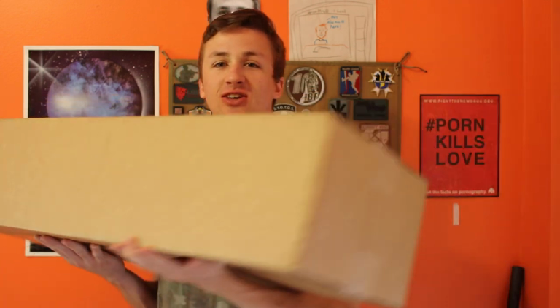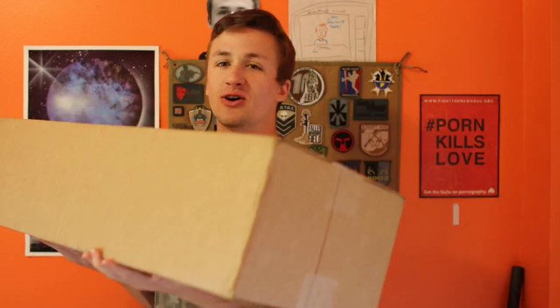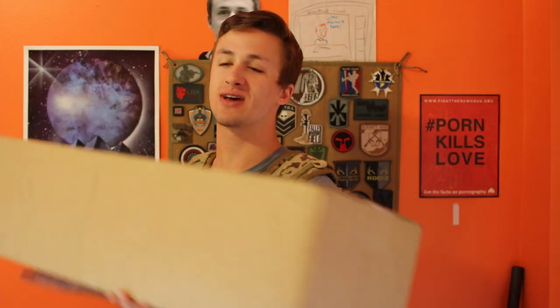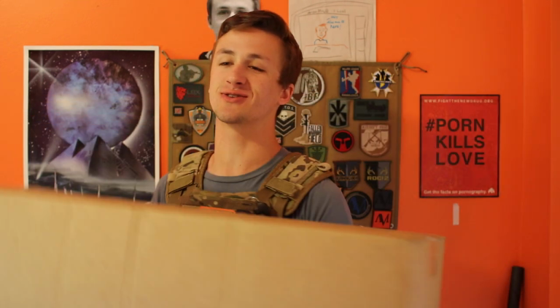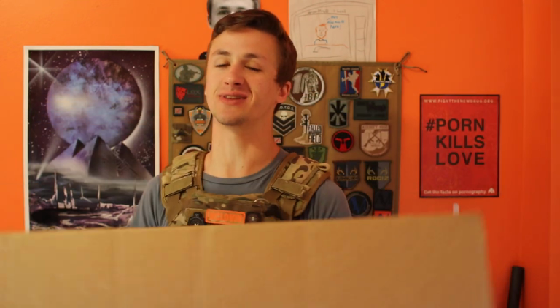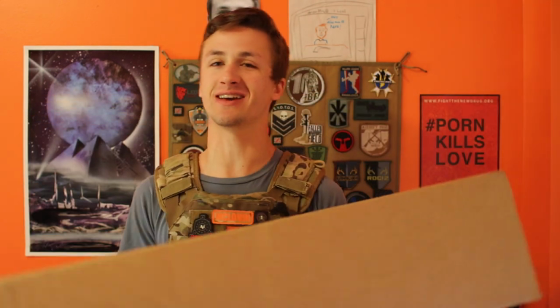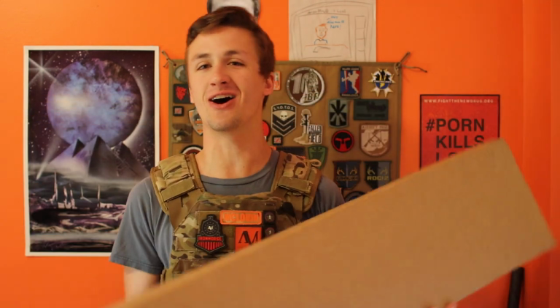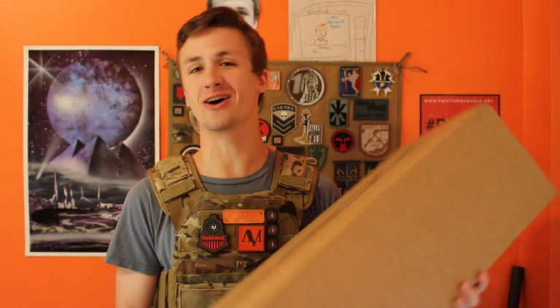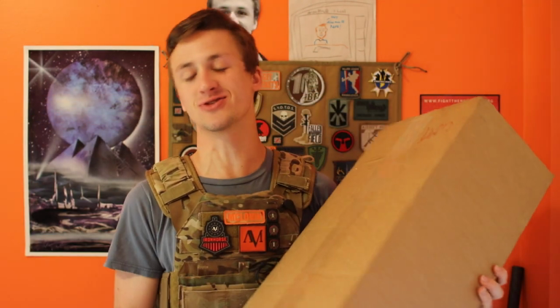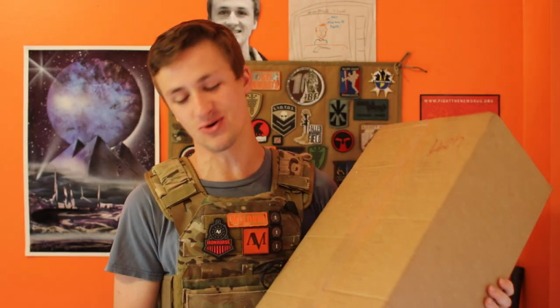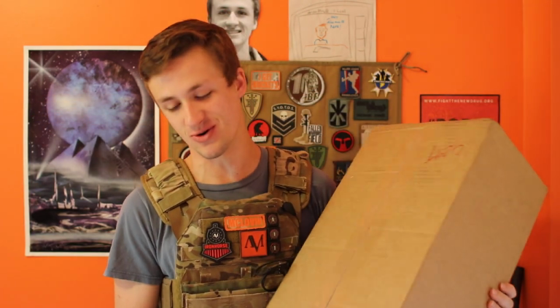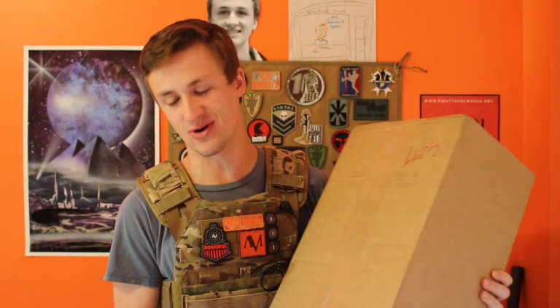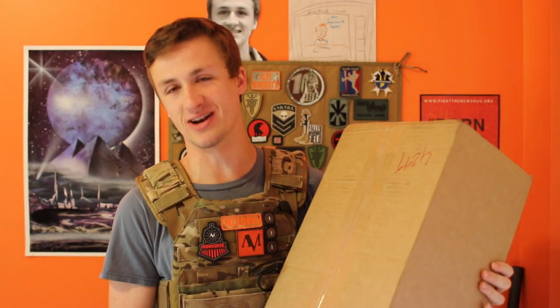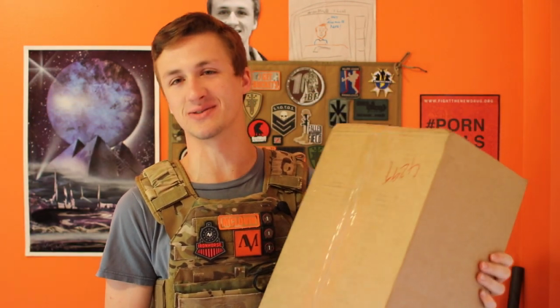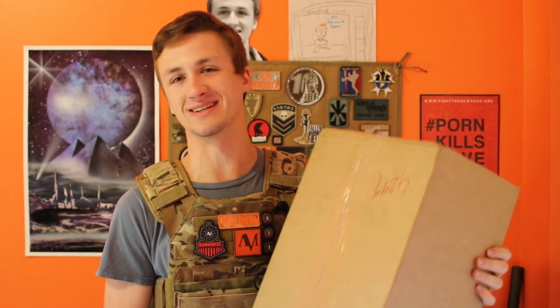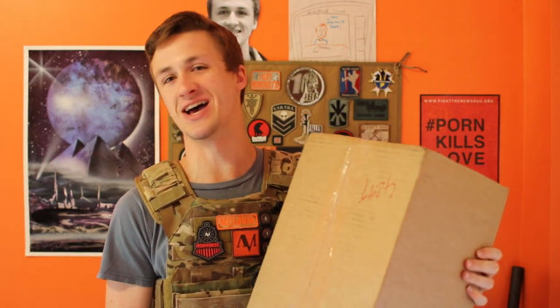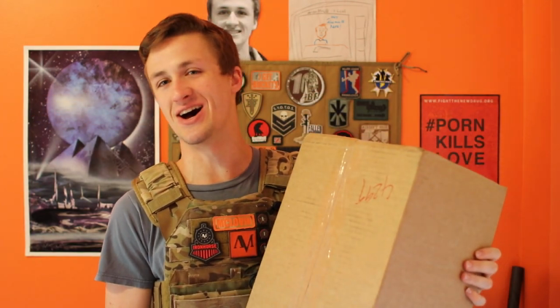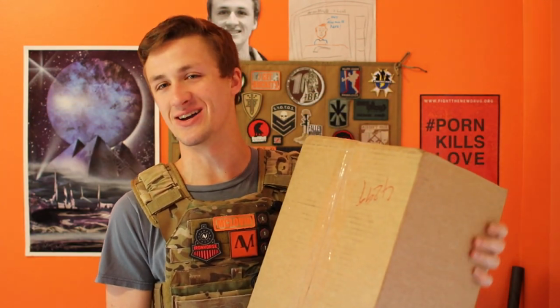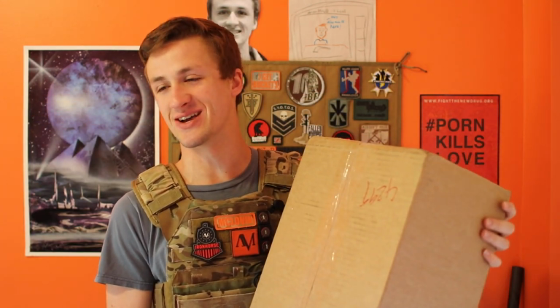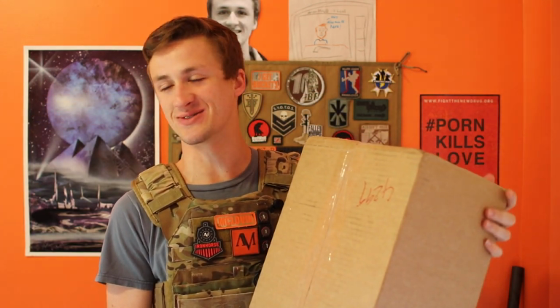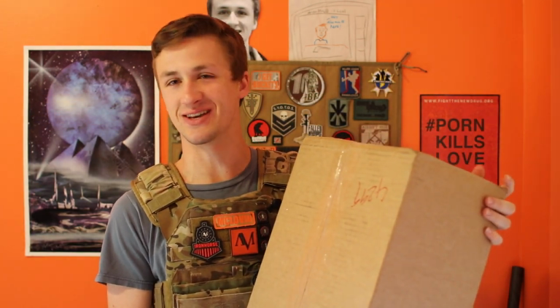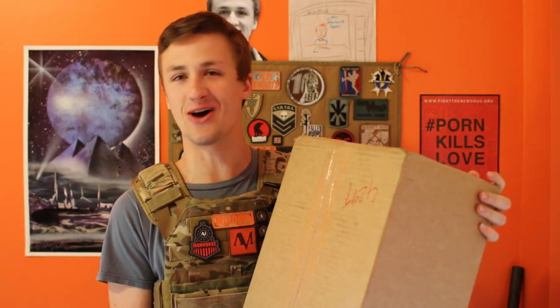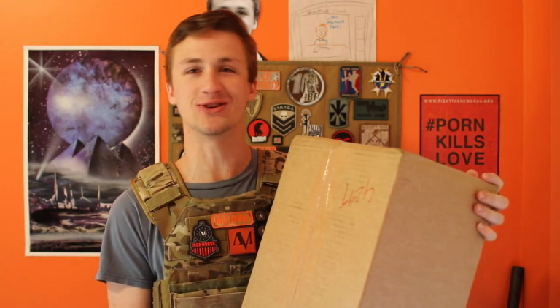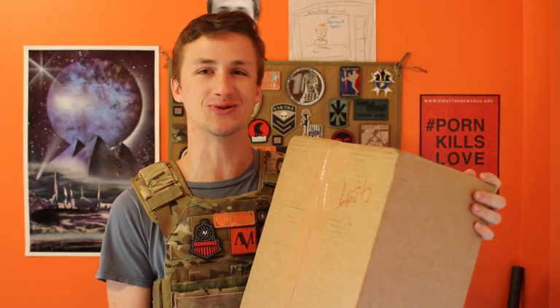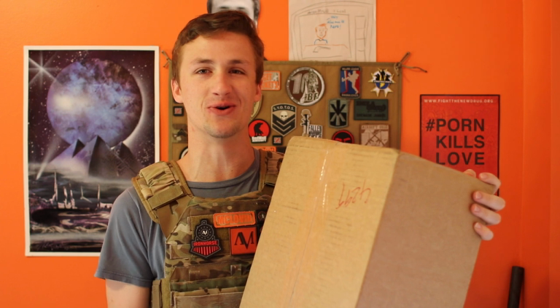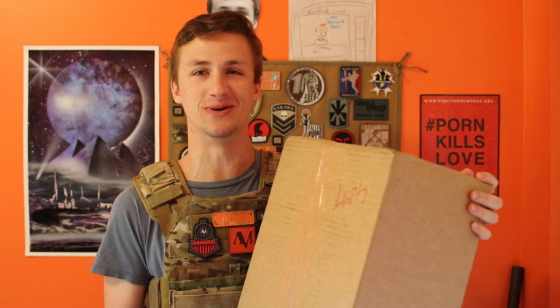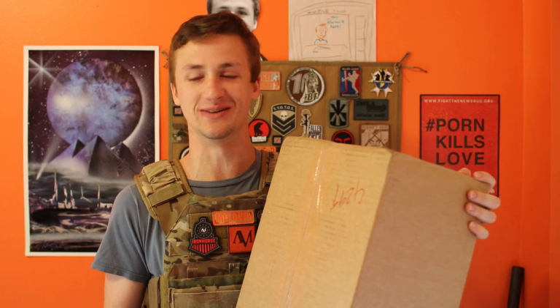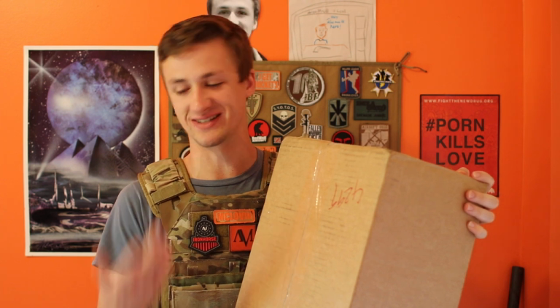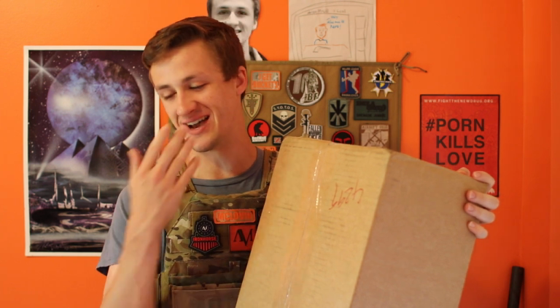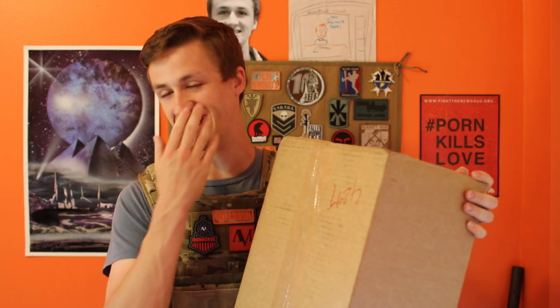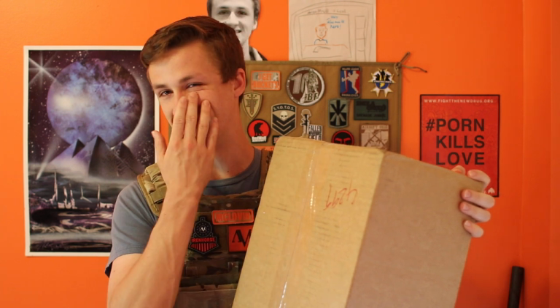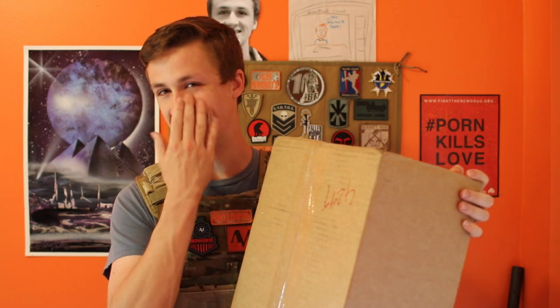So you guys were like, you should order one, and I was like, nah, and you guys were like, you should order one, and I was like, alright, fine.